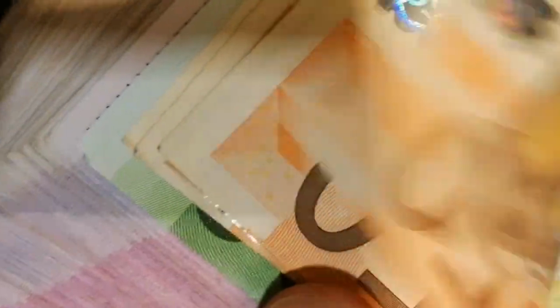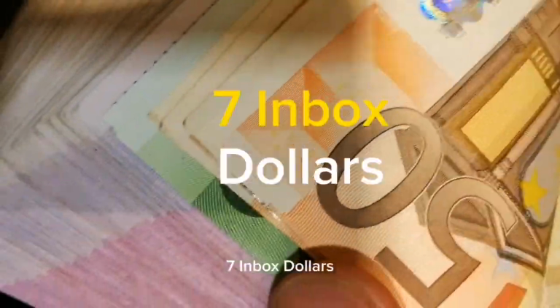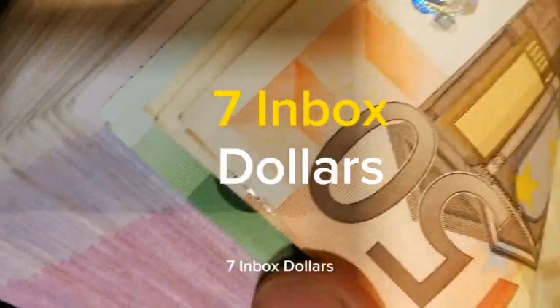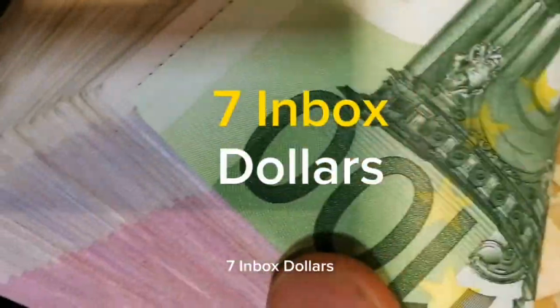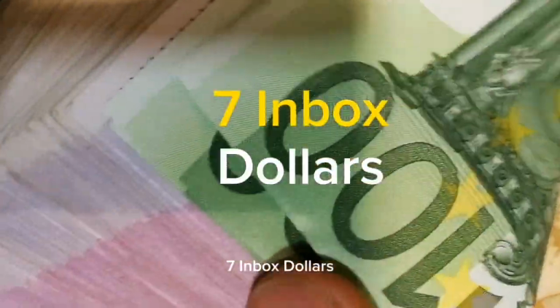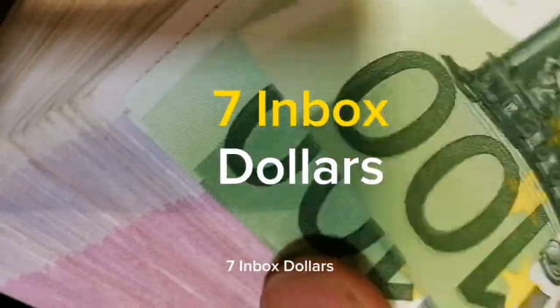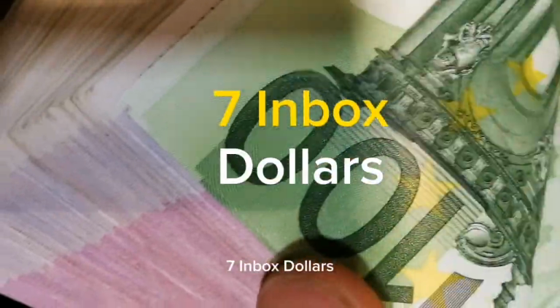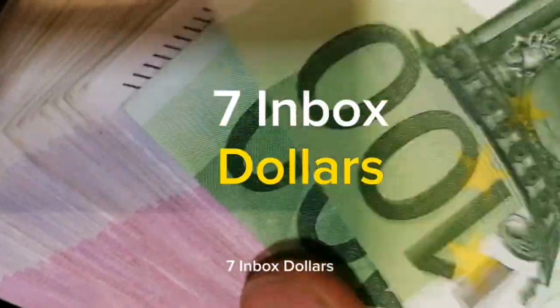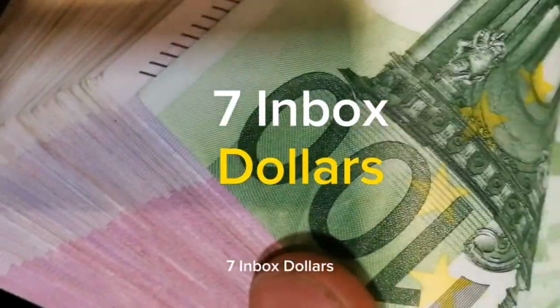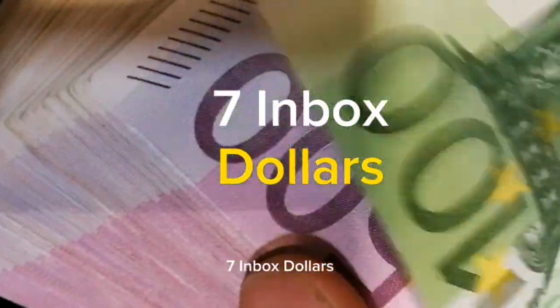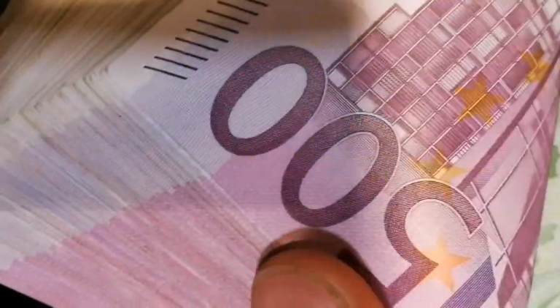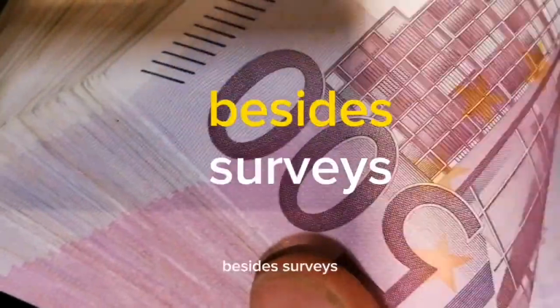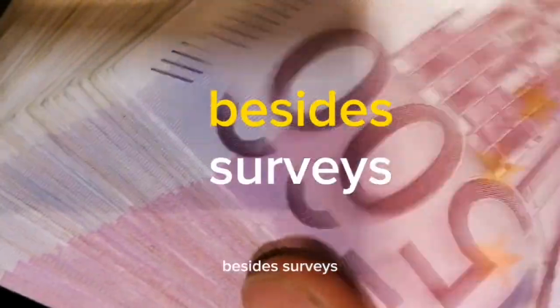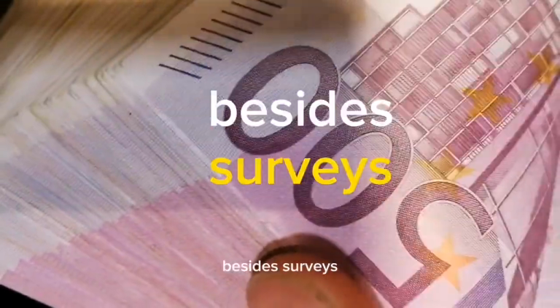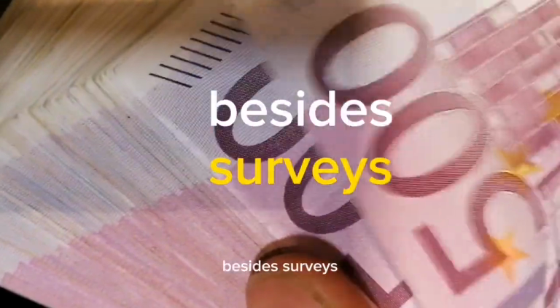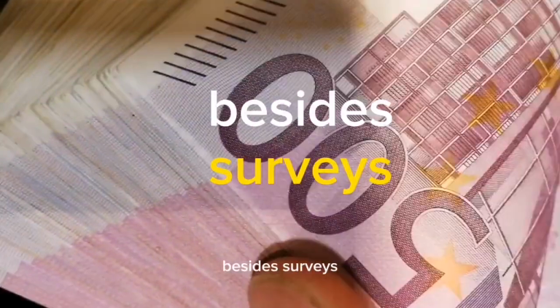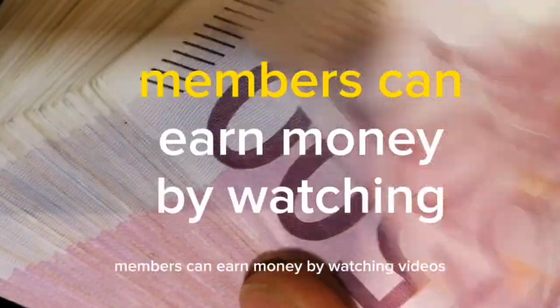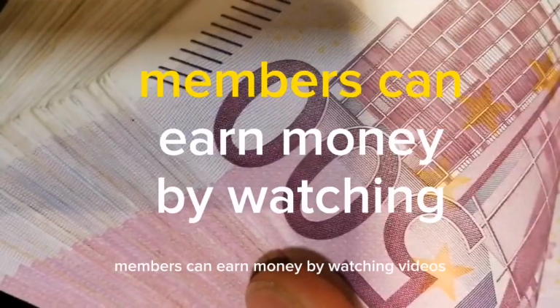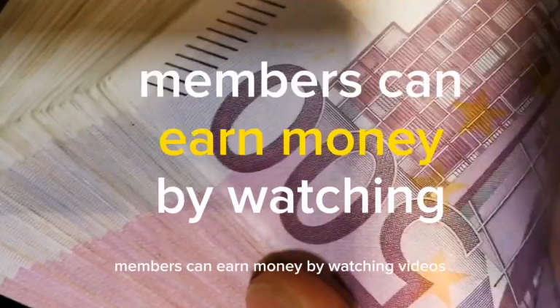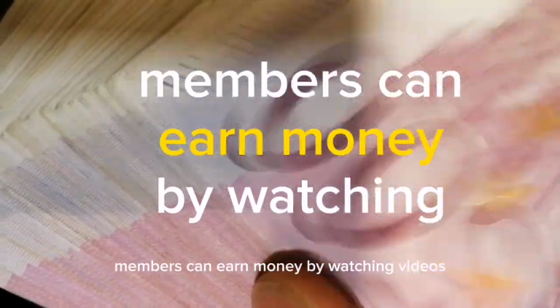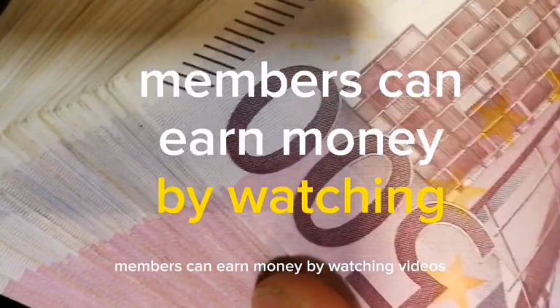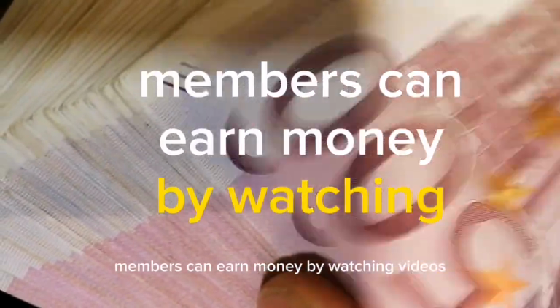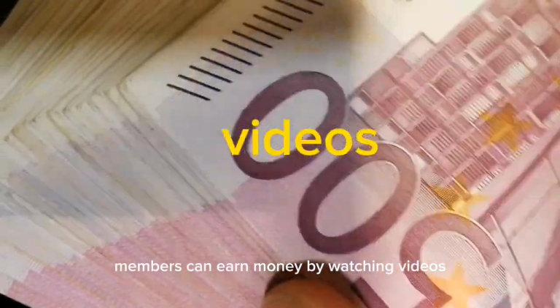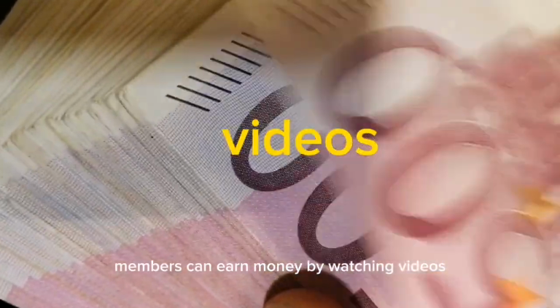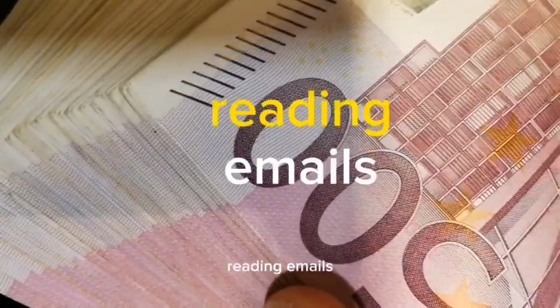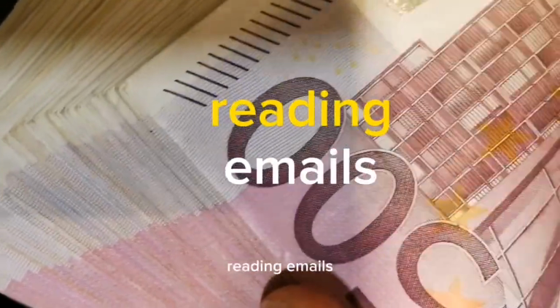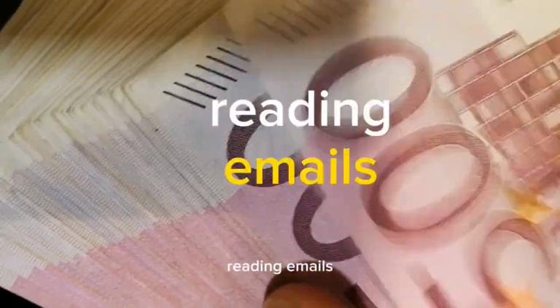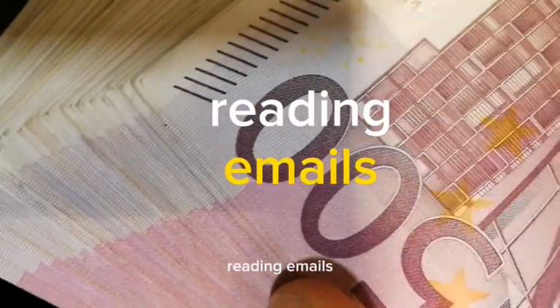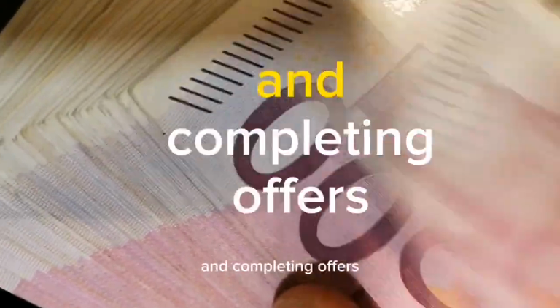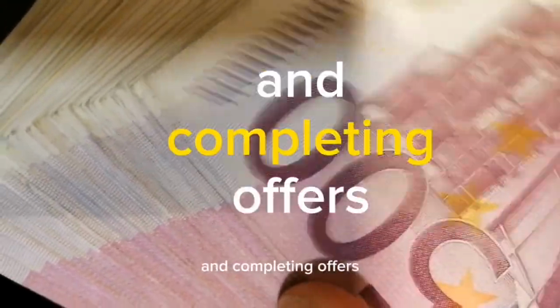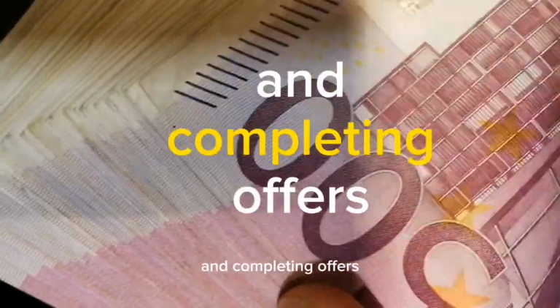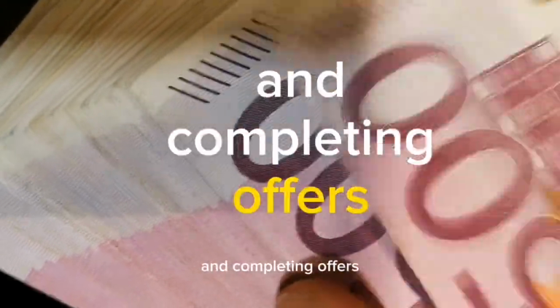7. InboxDollars, besides surveys, members can earn money by watching videos, reading emails, and completing offers.